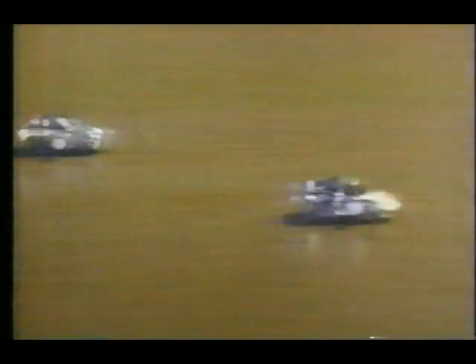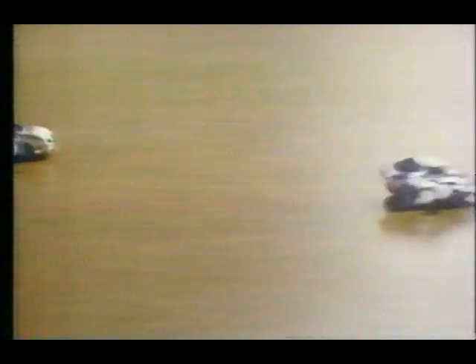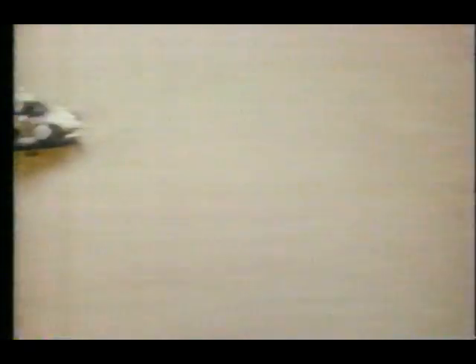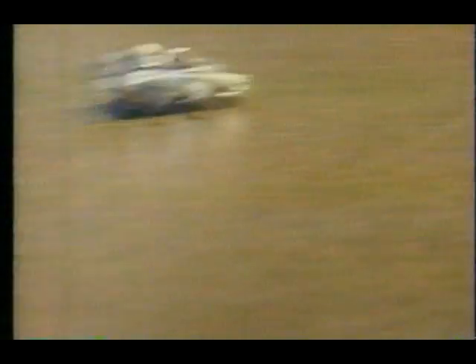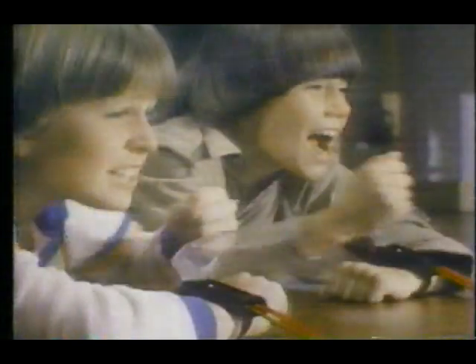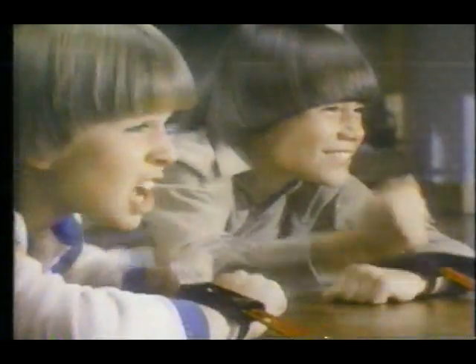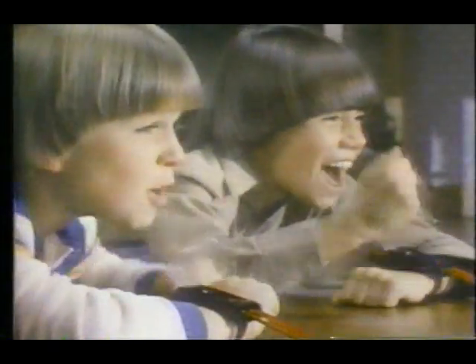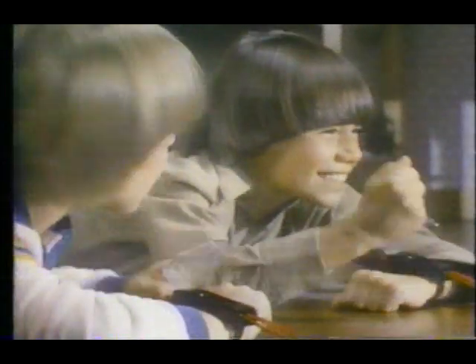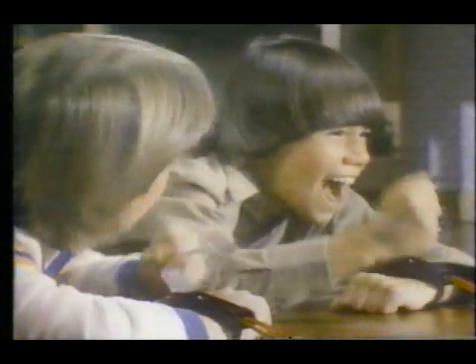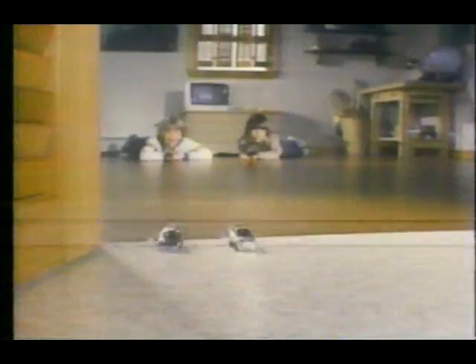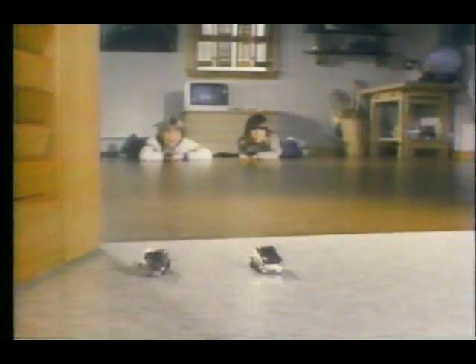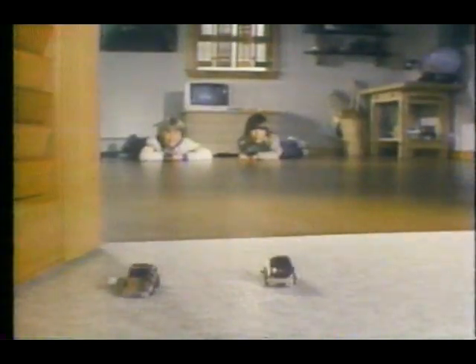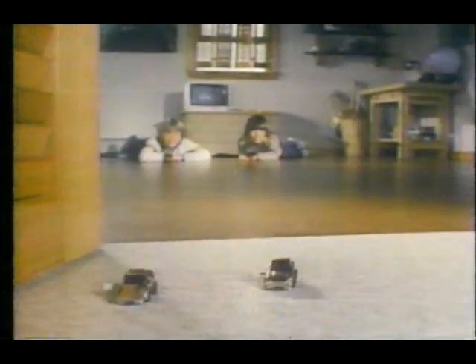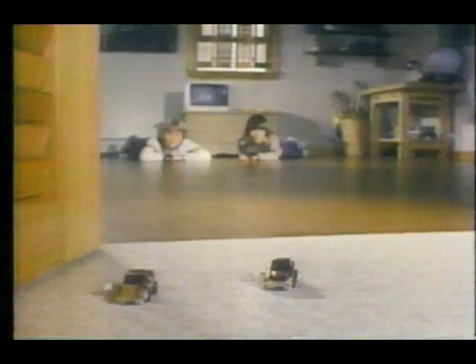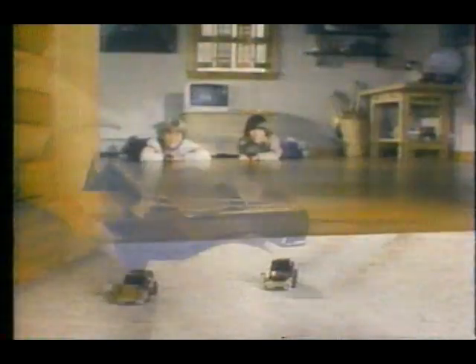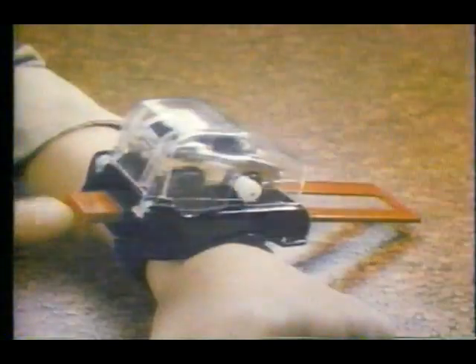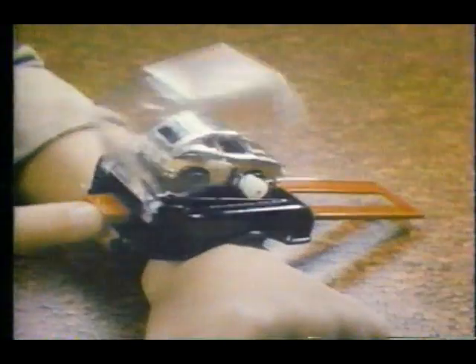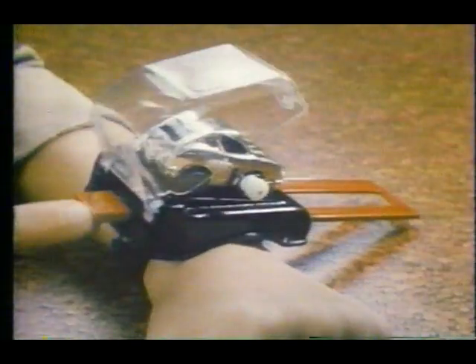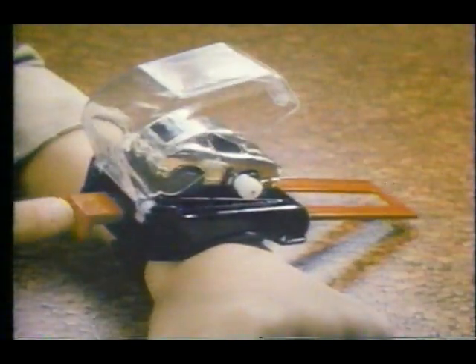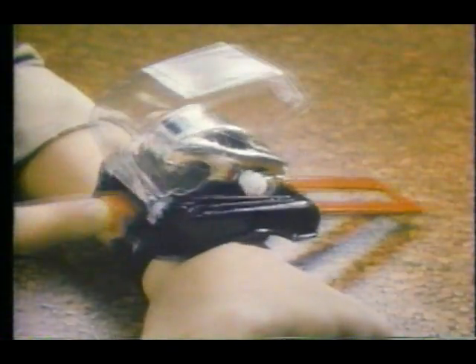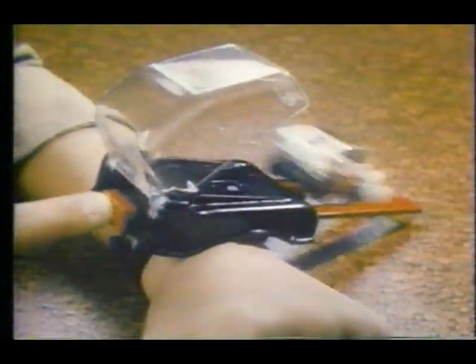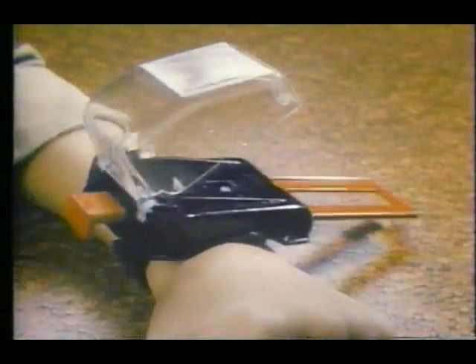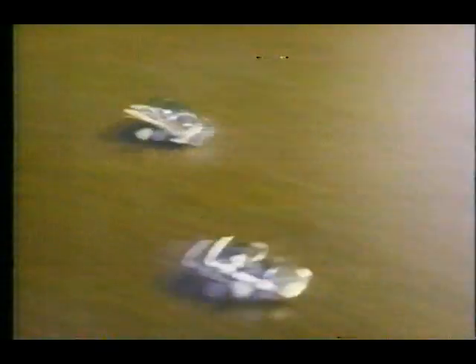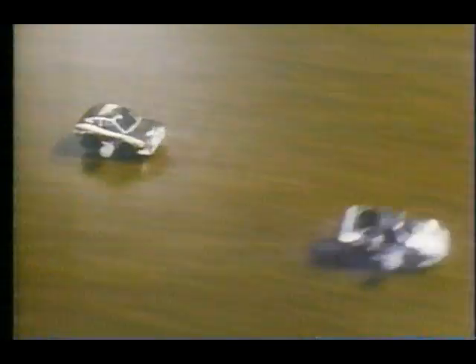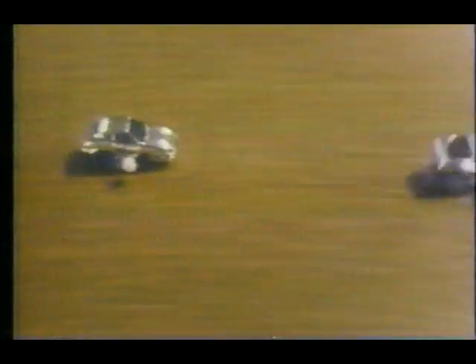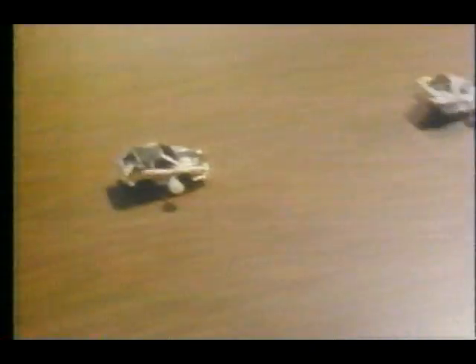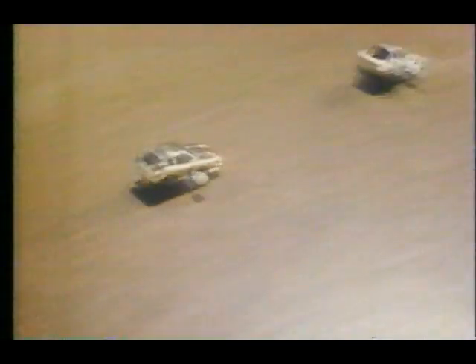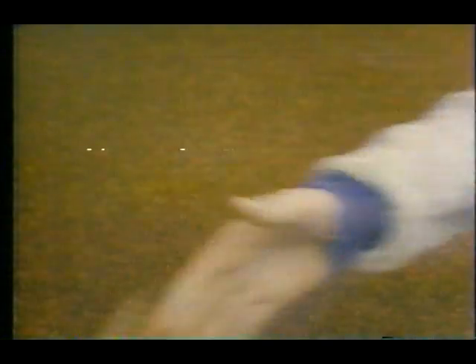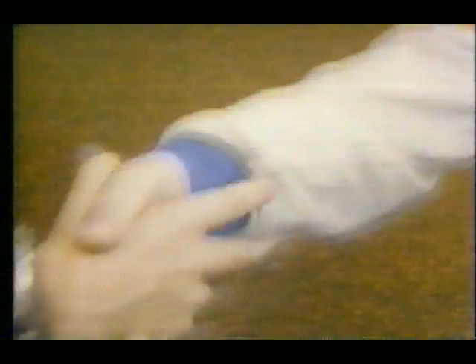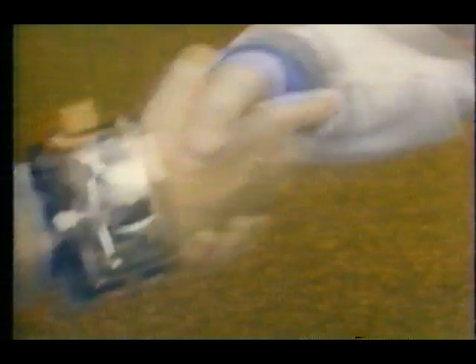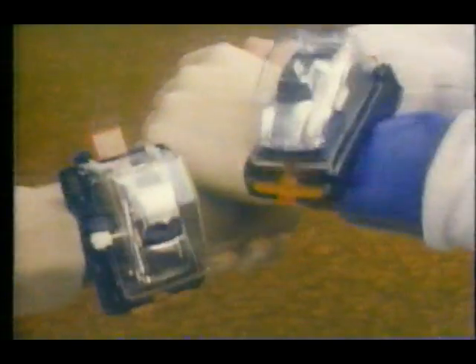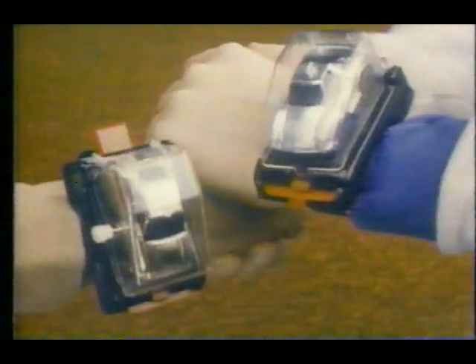Wrist racers — you start them with a twist. You can rev them, you can race them, right from your wrist. Wrist racers.